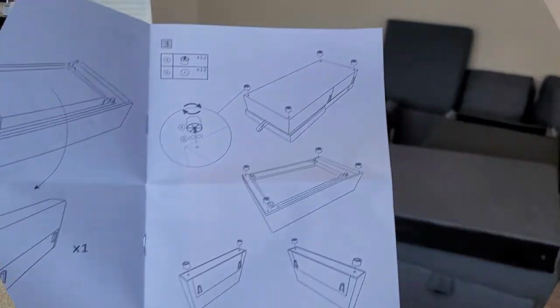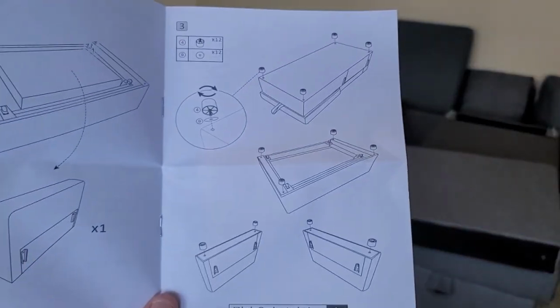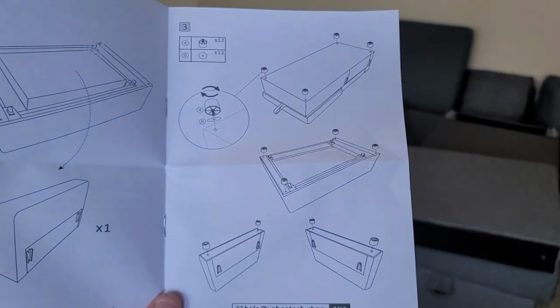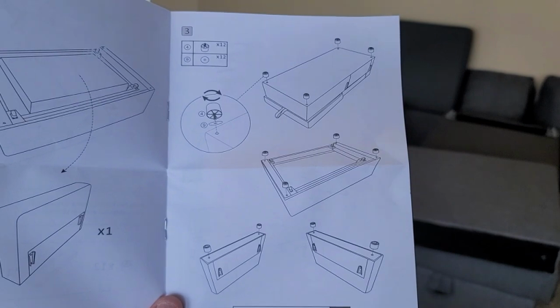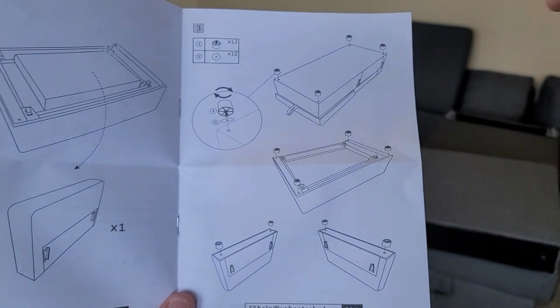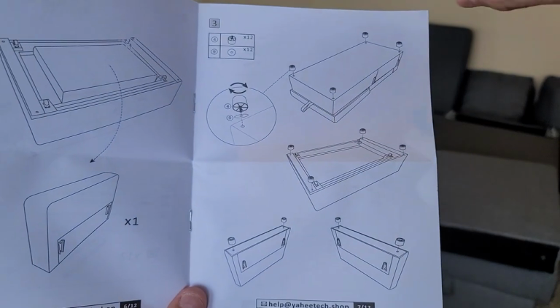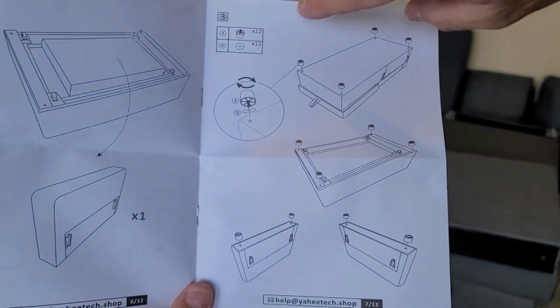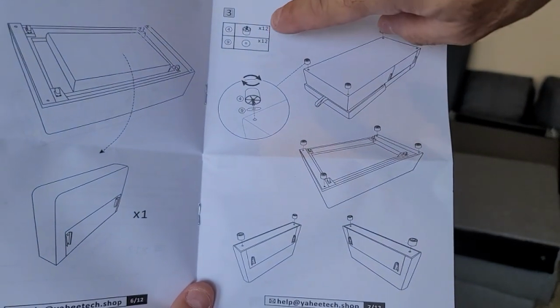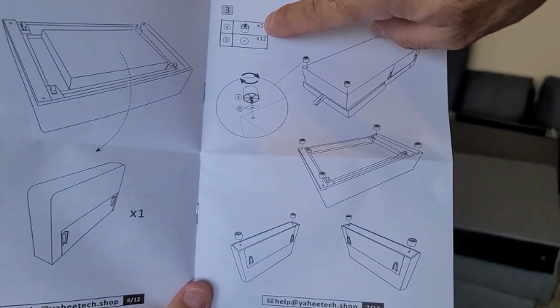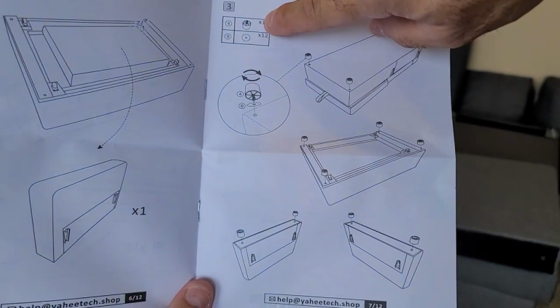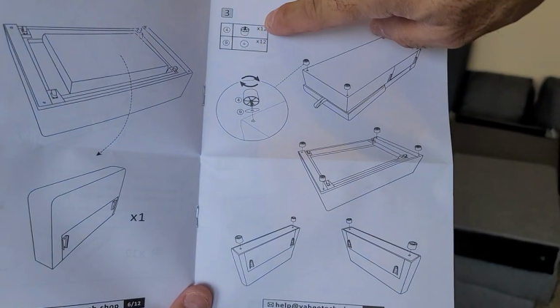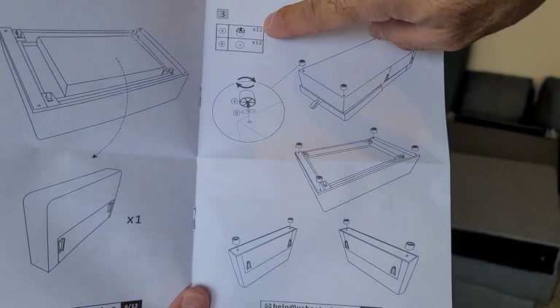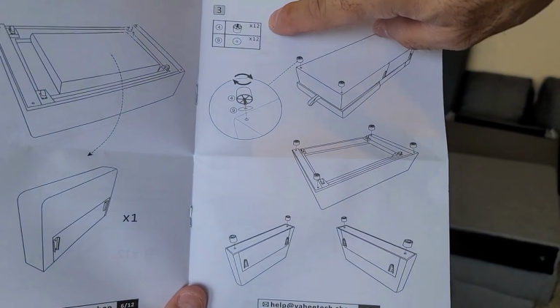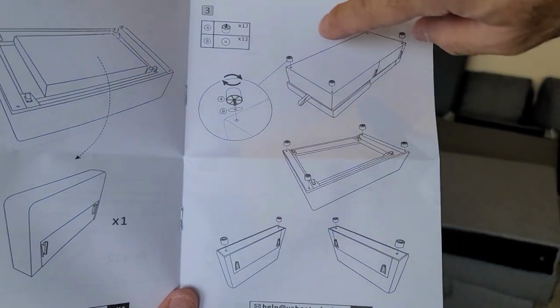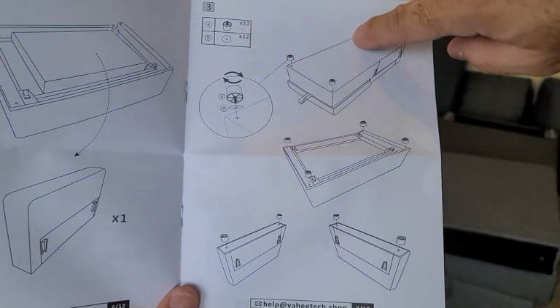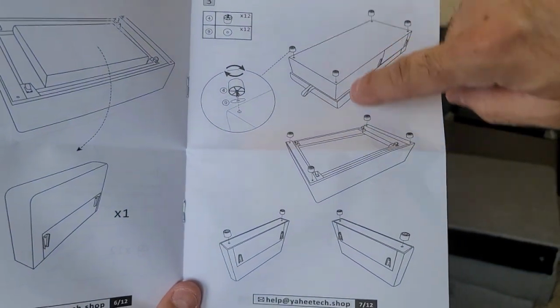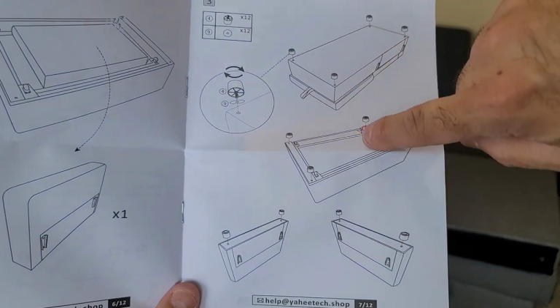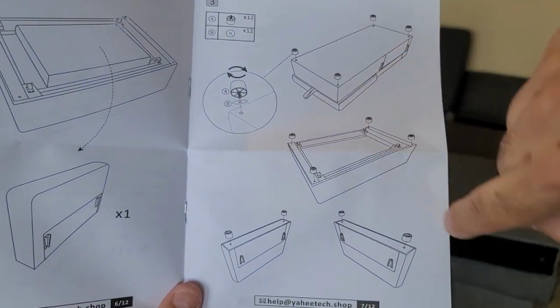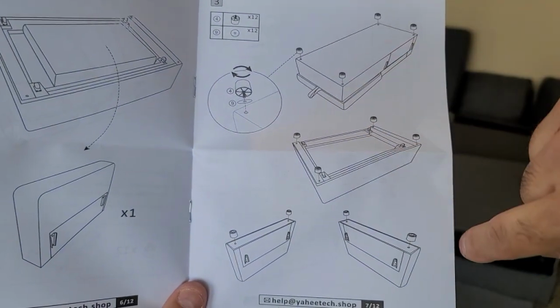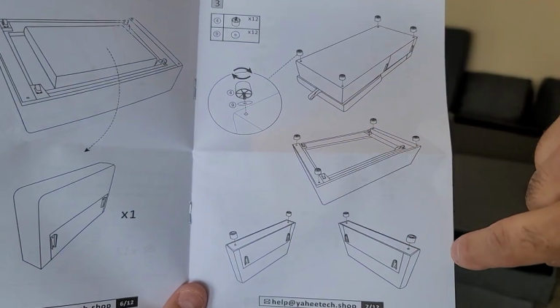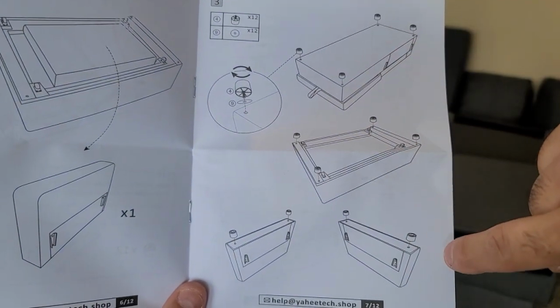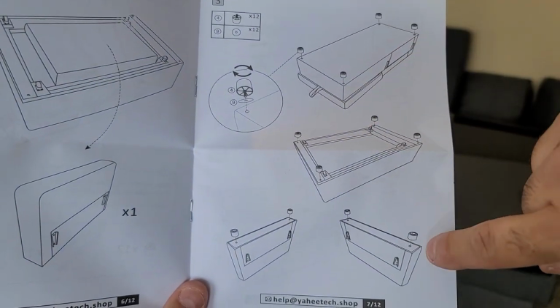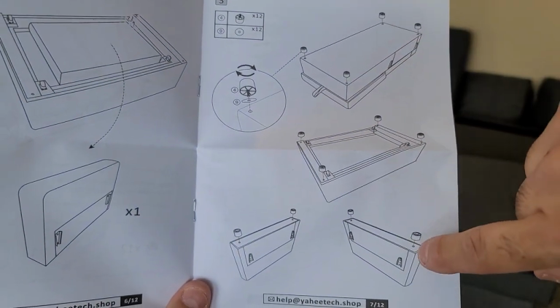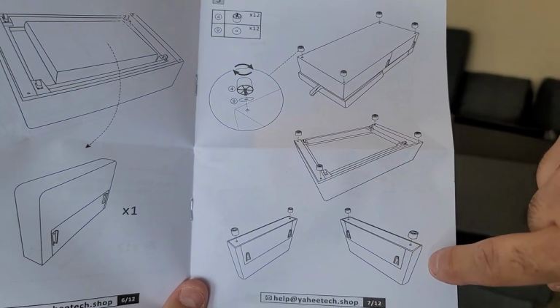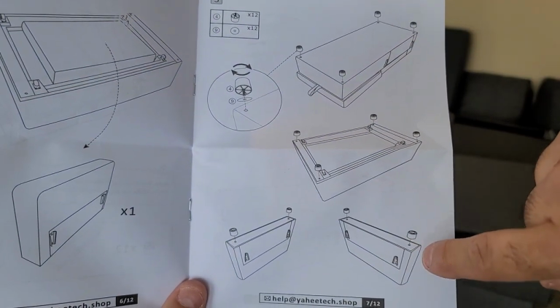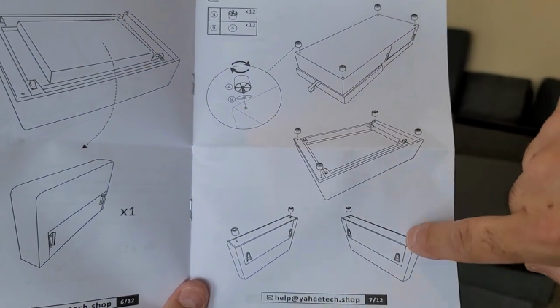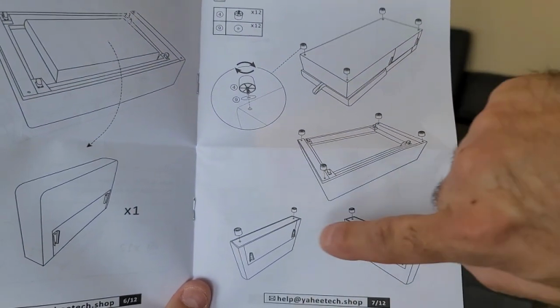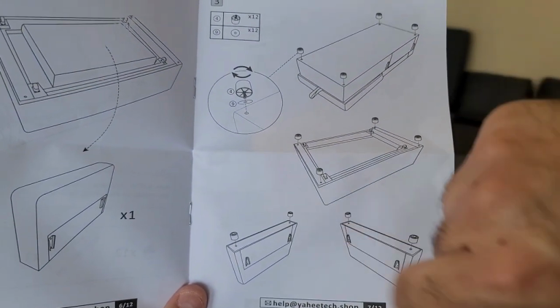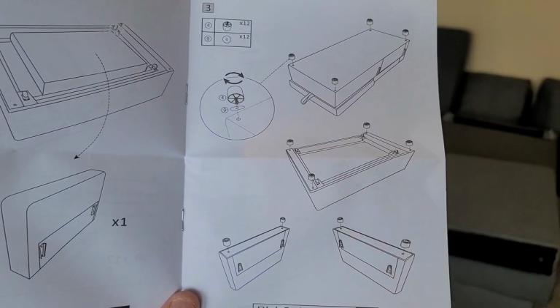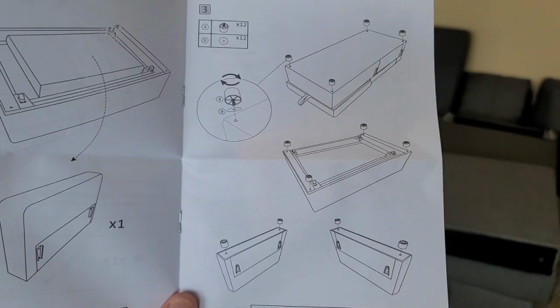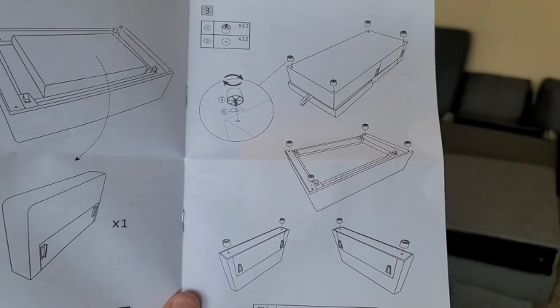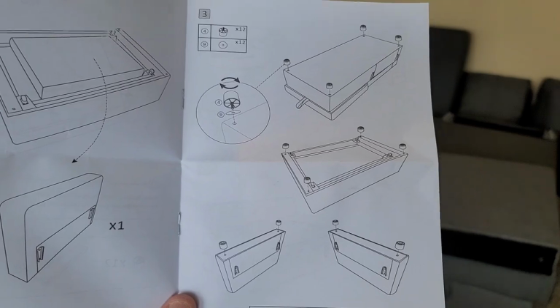Okay, now we're going to go ahead and install our base feet on all four sections of our main supports, including the two armrests.